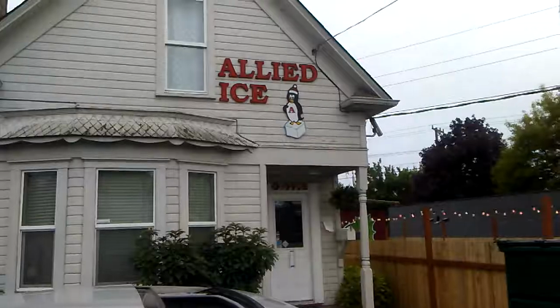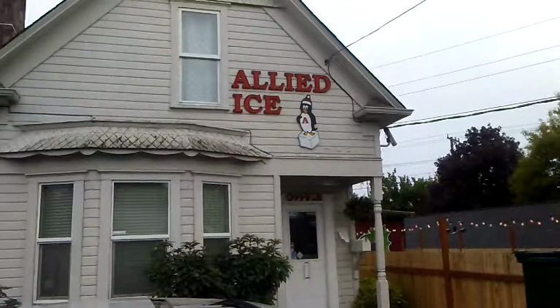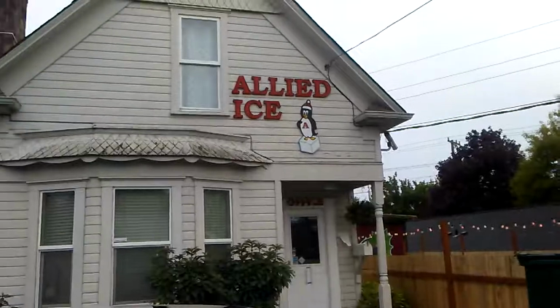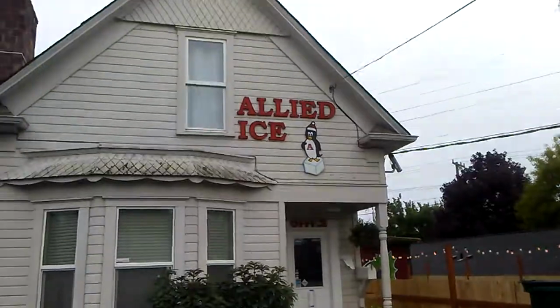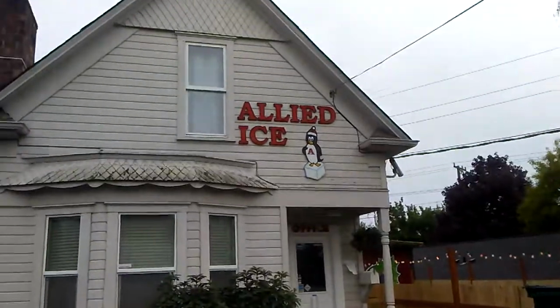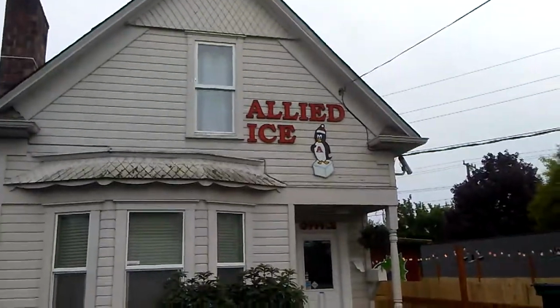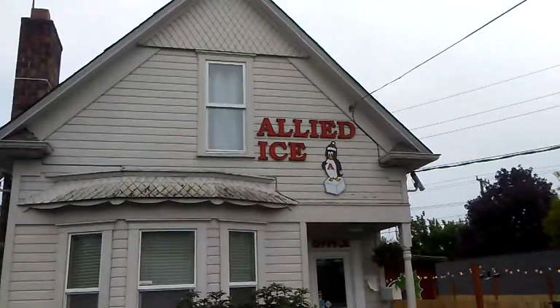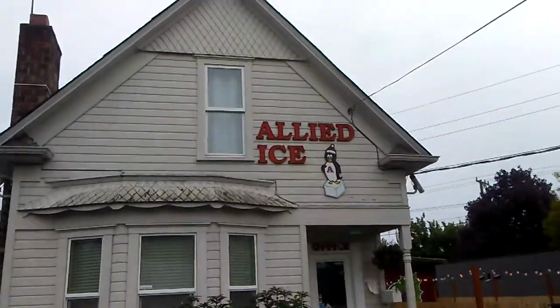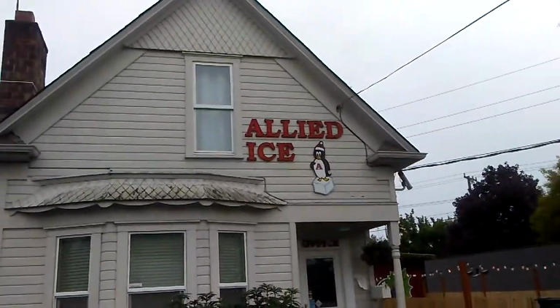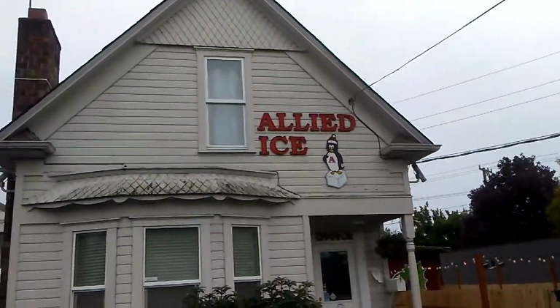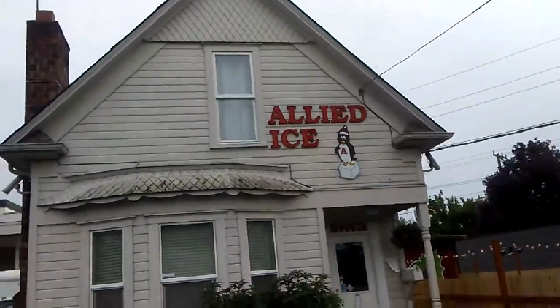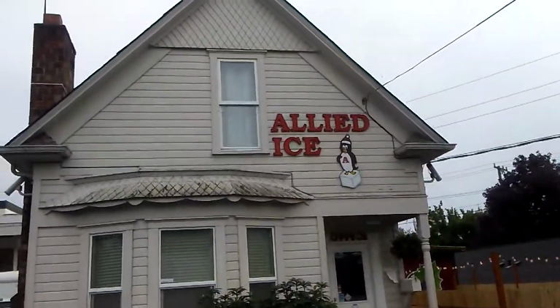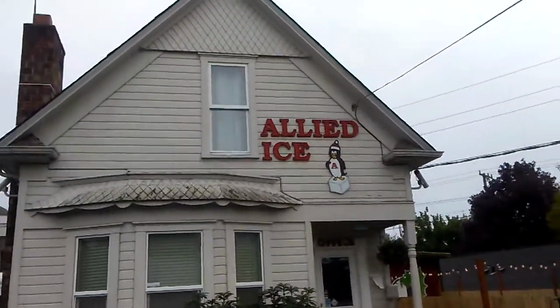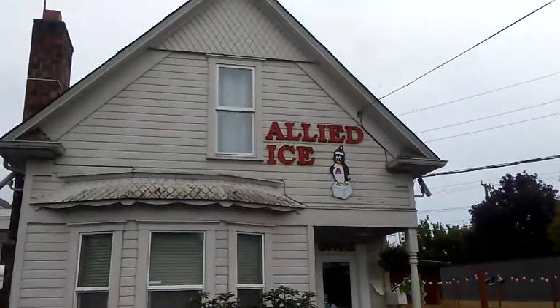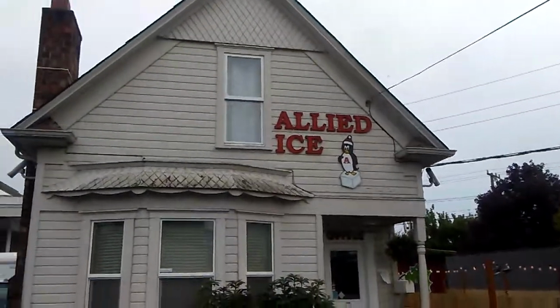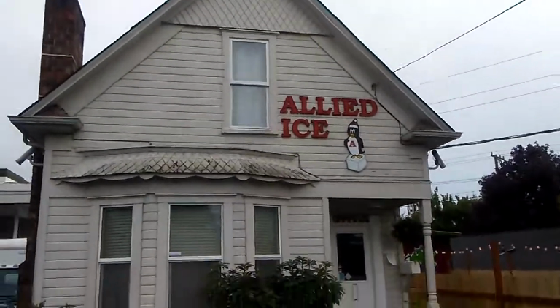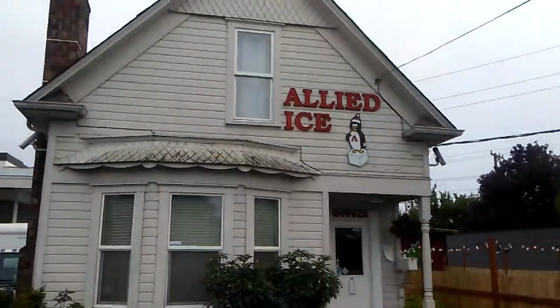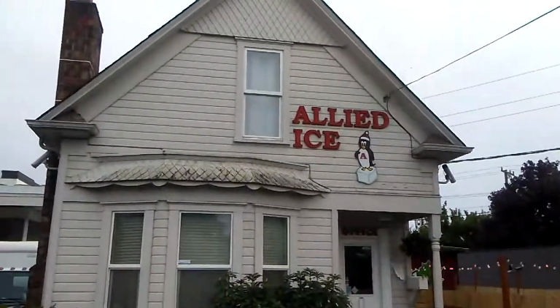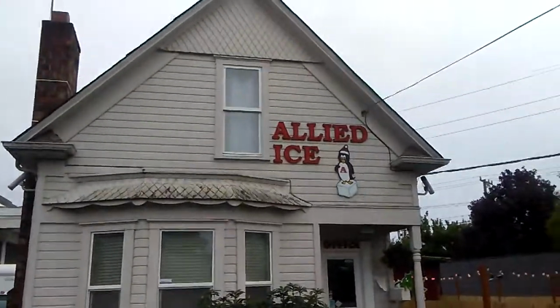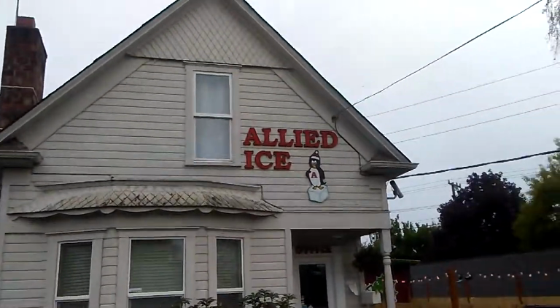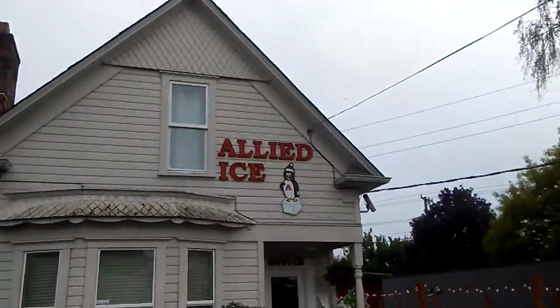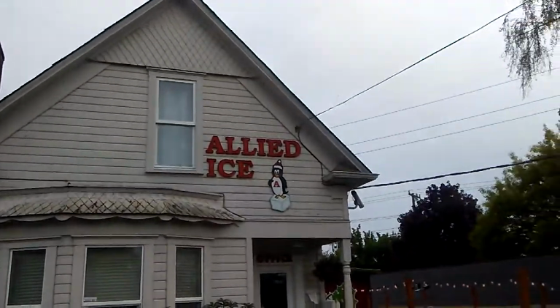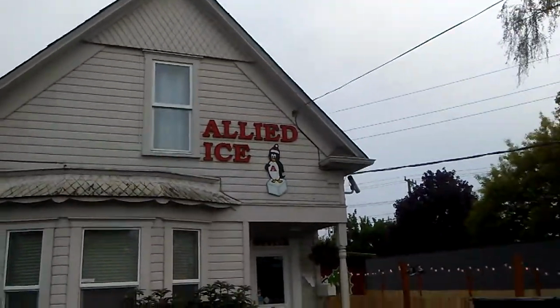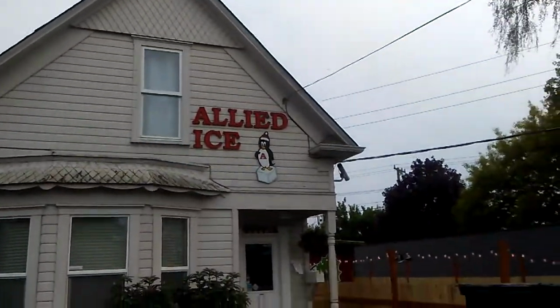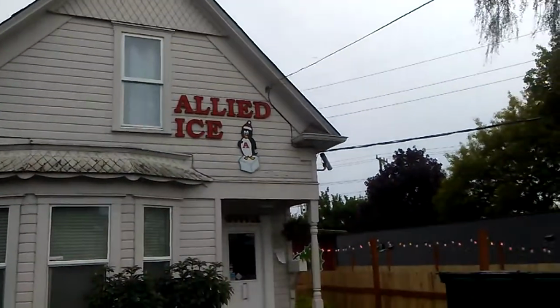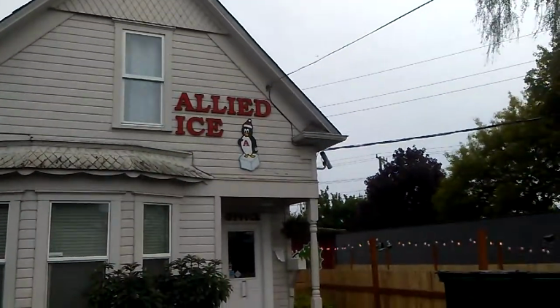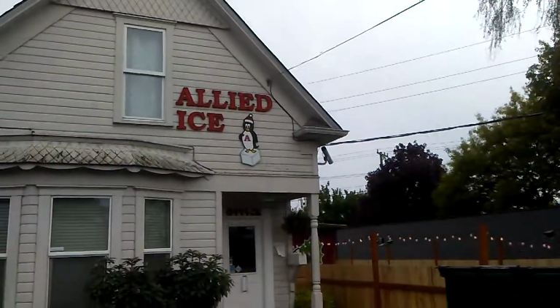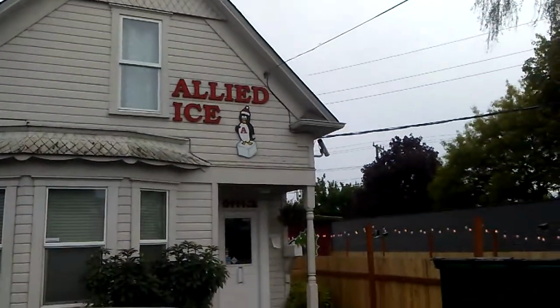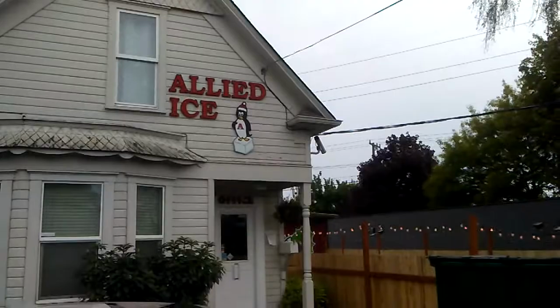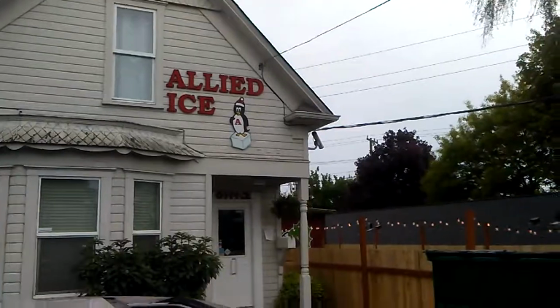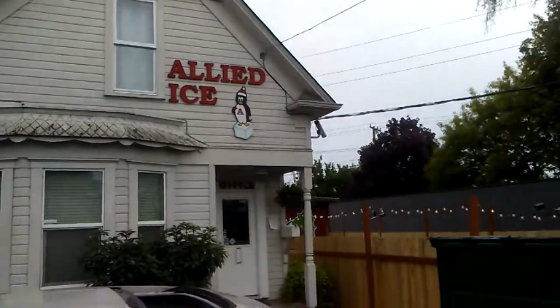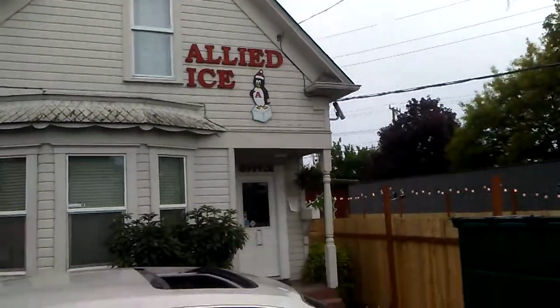I'm here in Seattle, Washington. It's February and this is the grand opening of a place called Icebox.